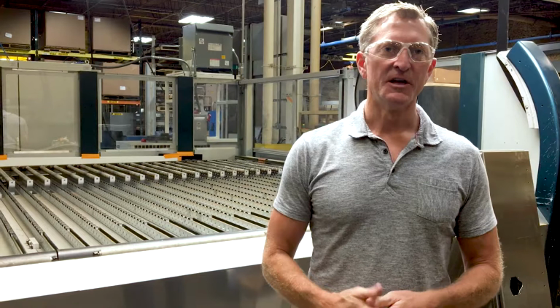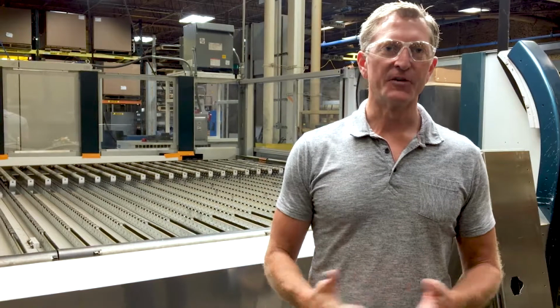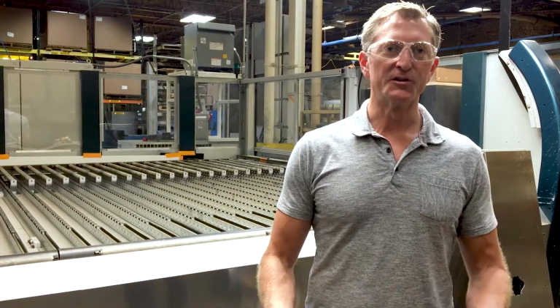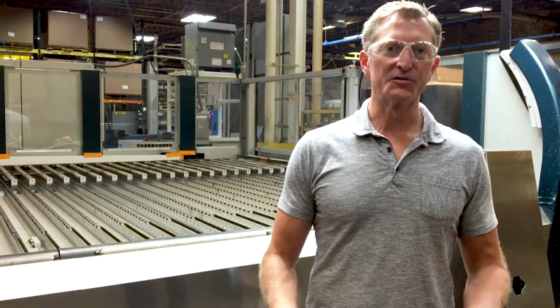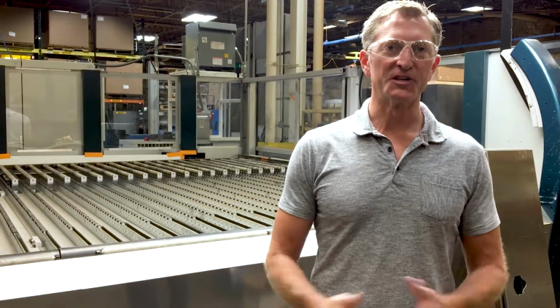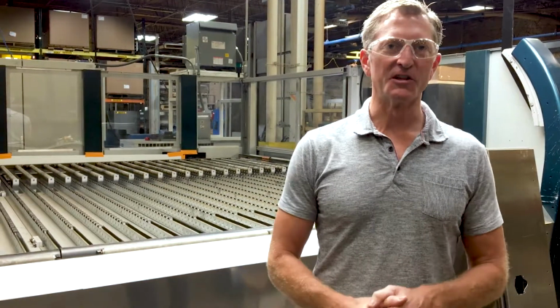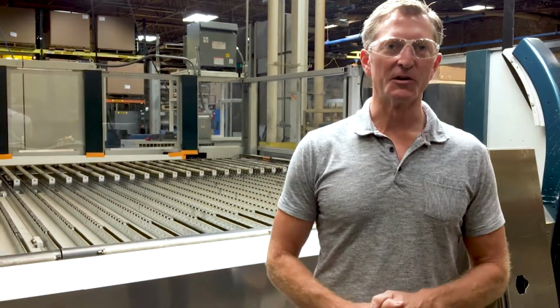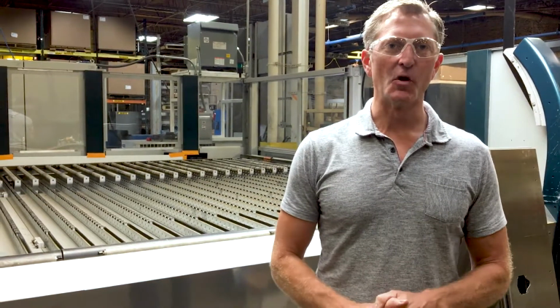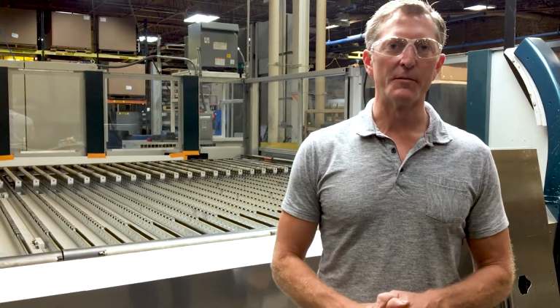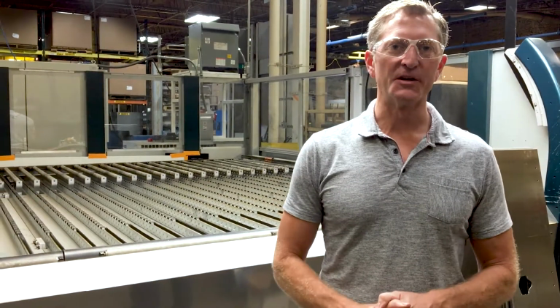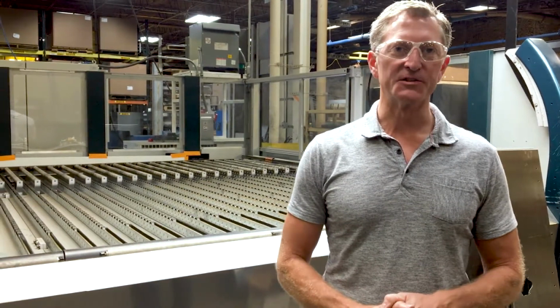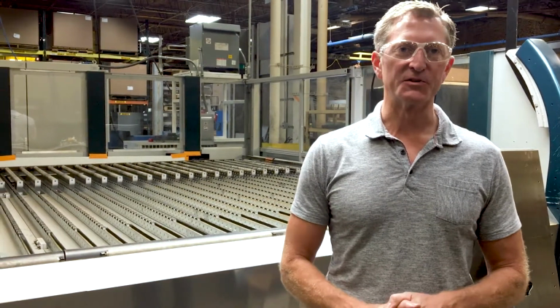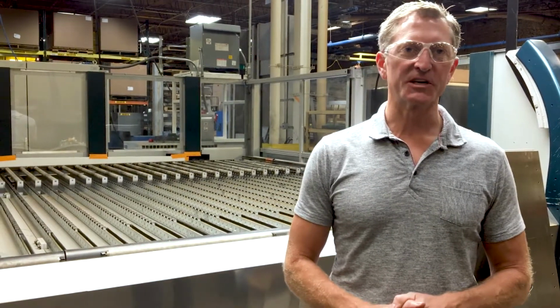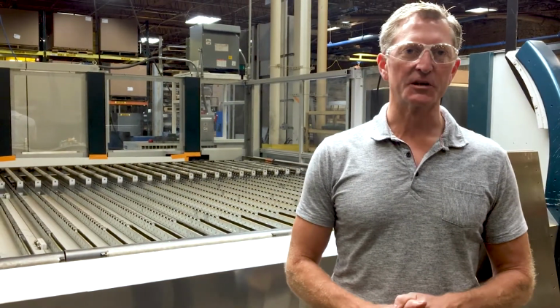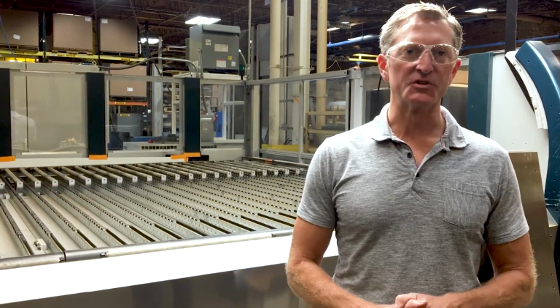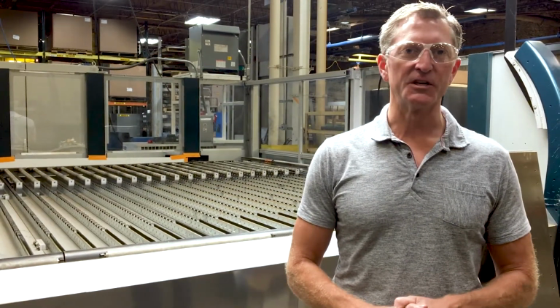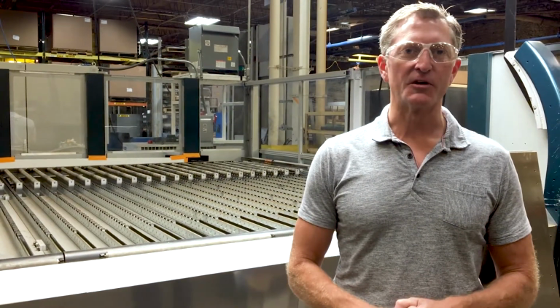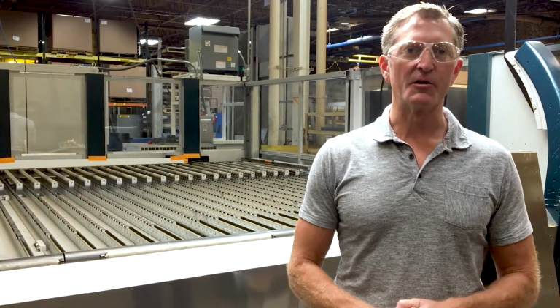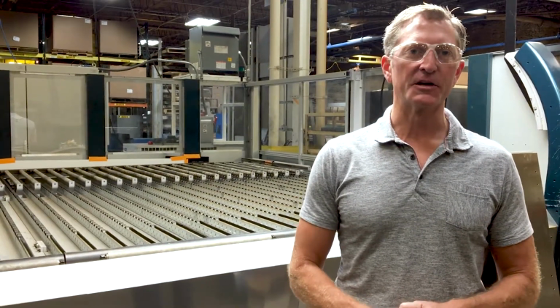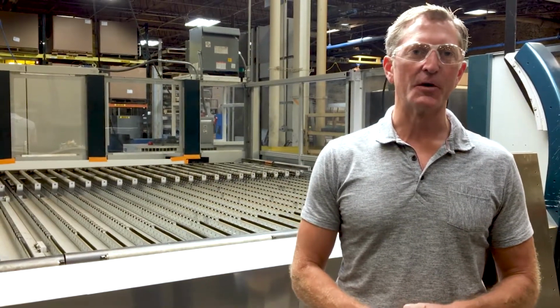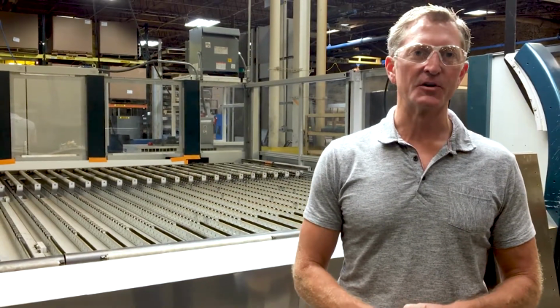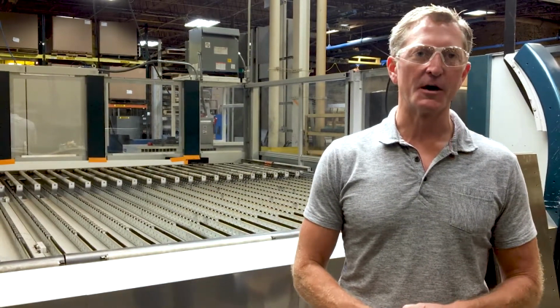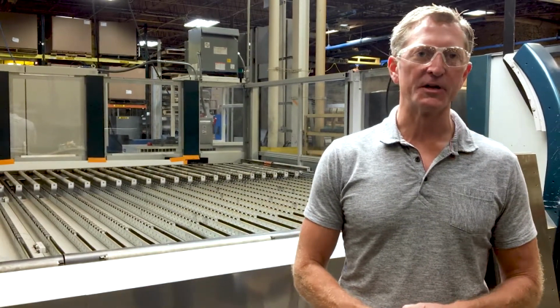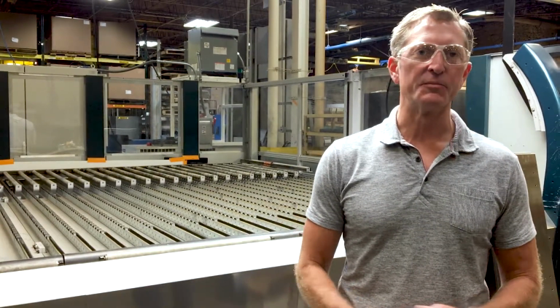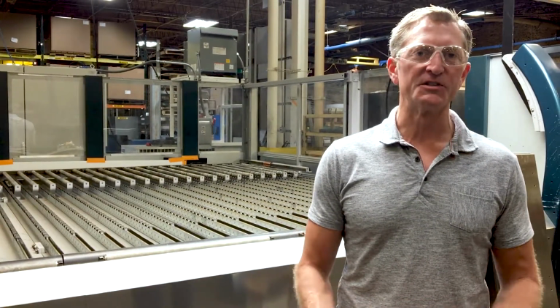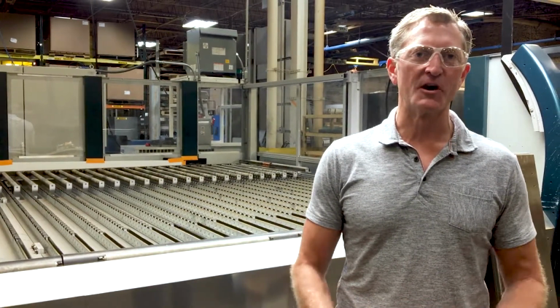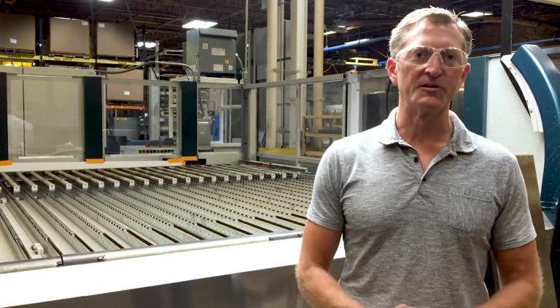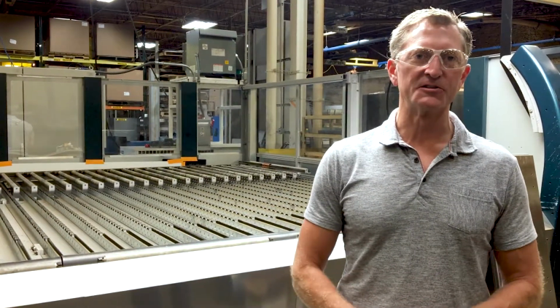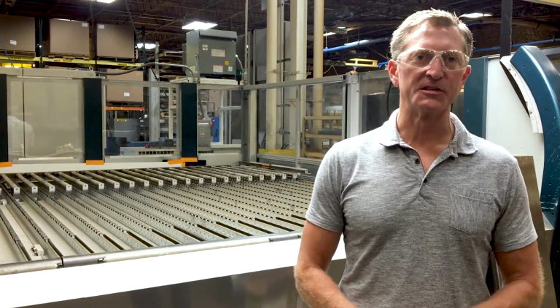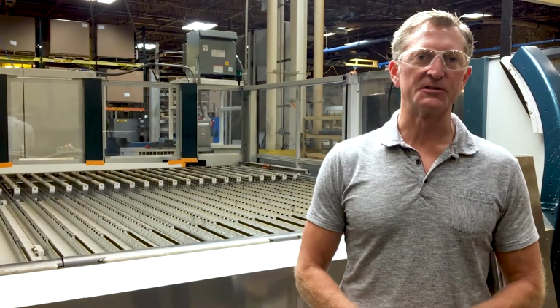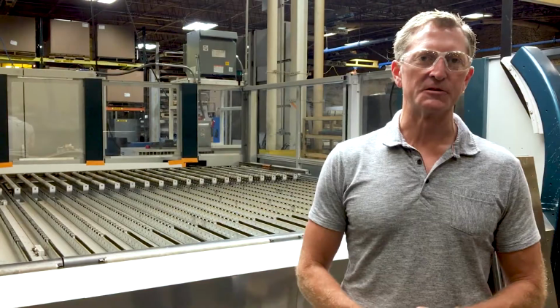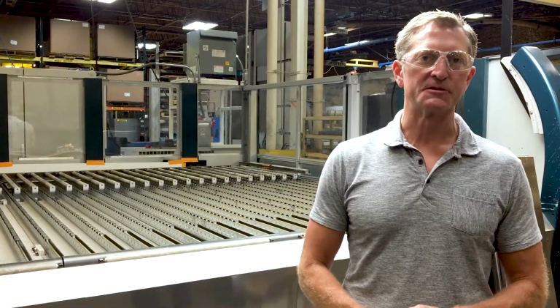If you're interested in learning more about this particular machine or how it could help your company, please call Dalston Industries.